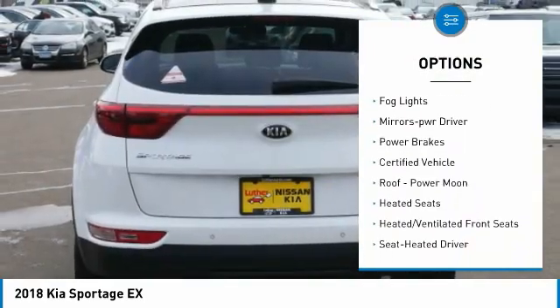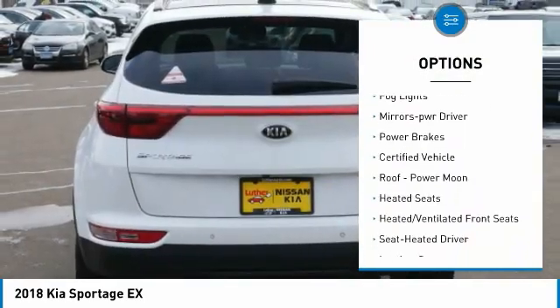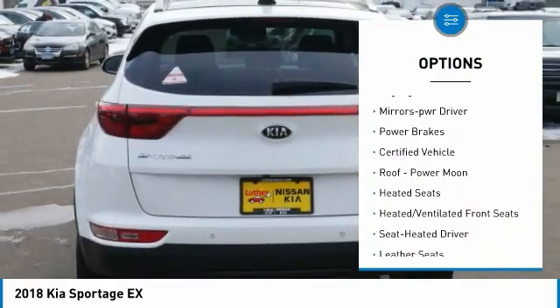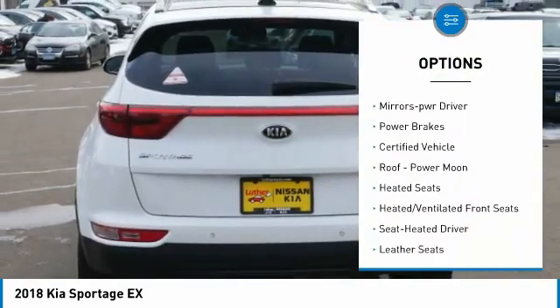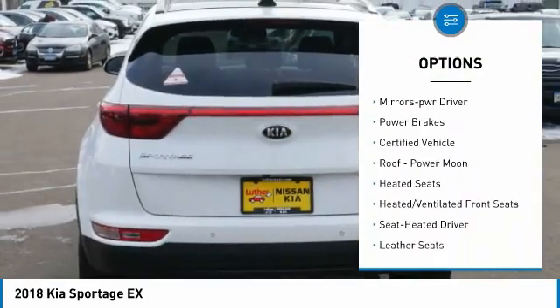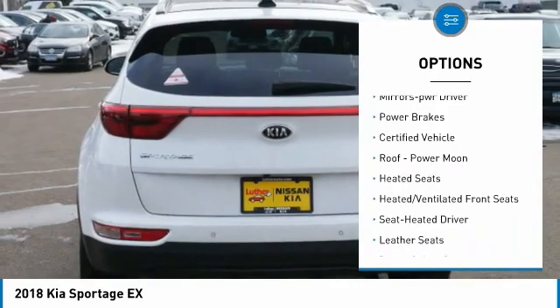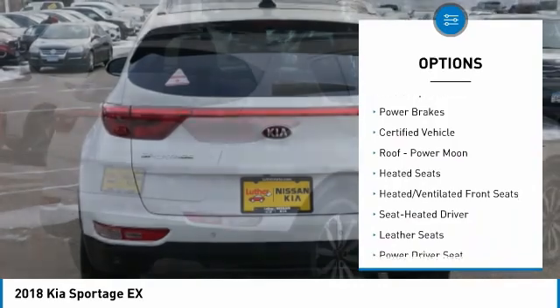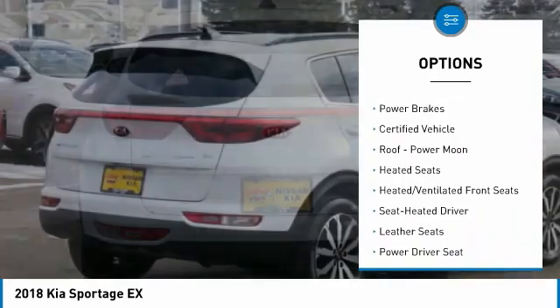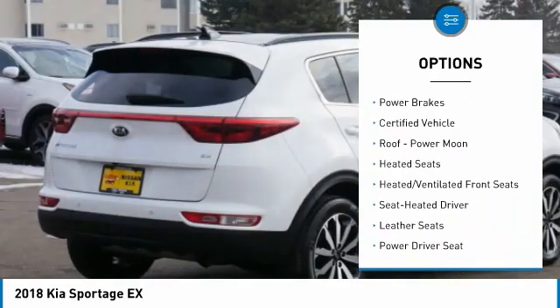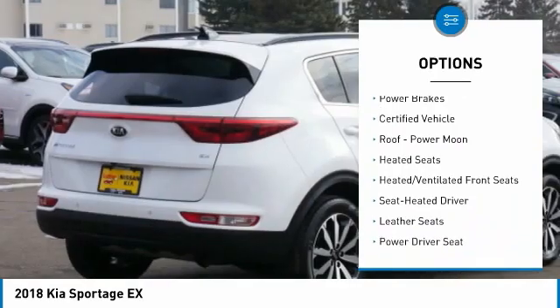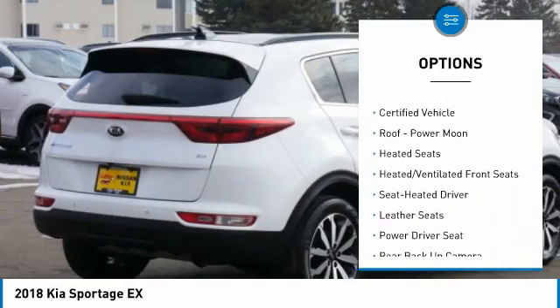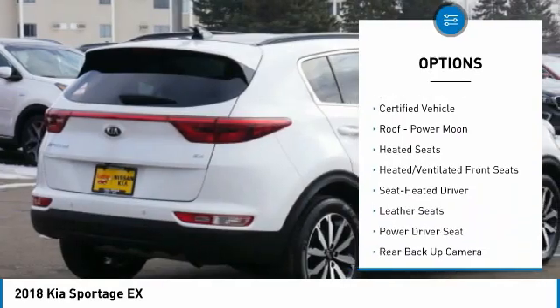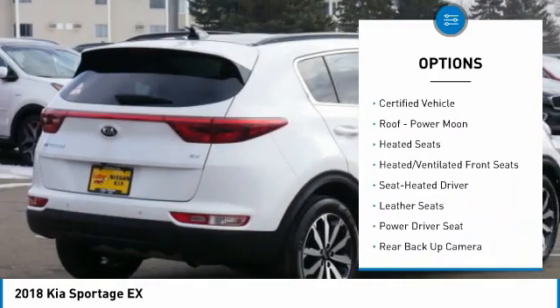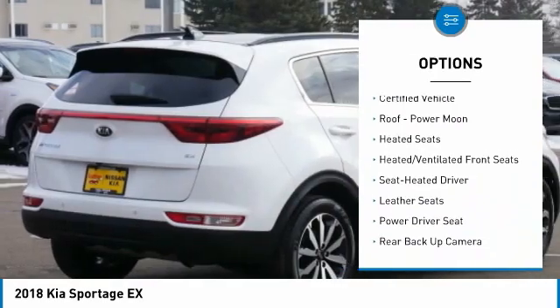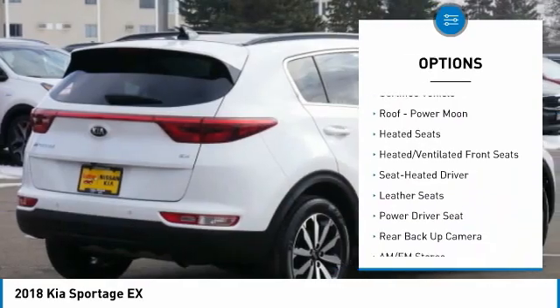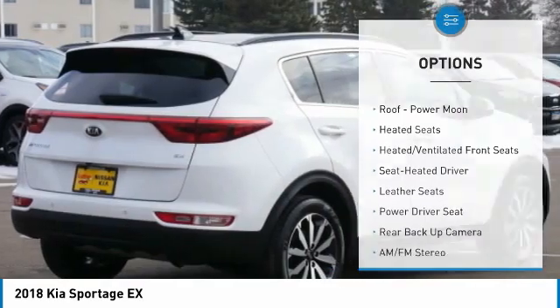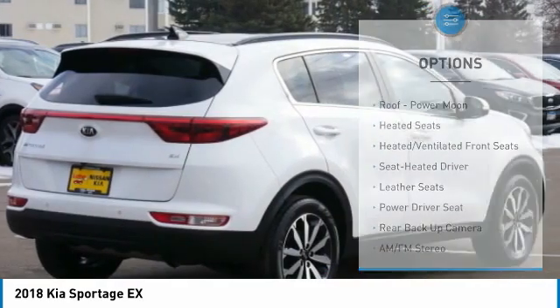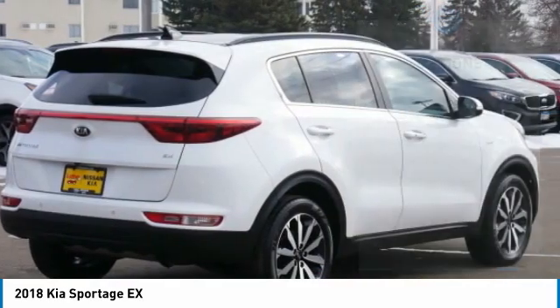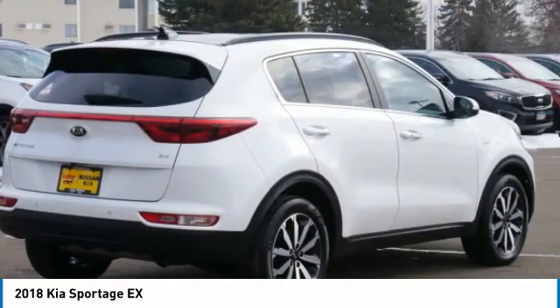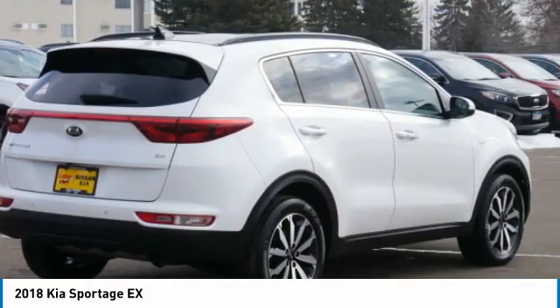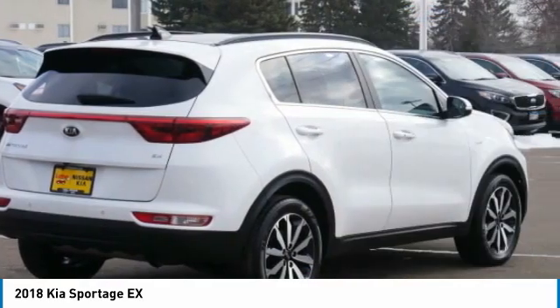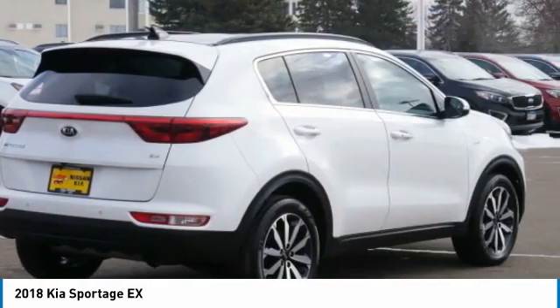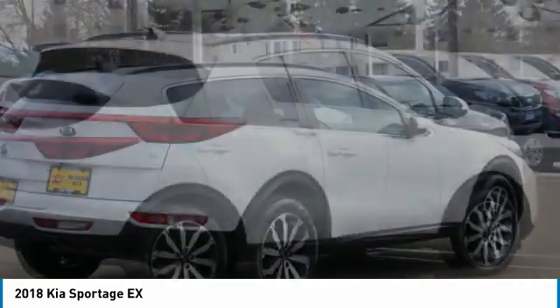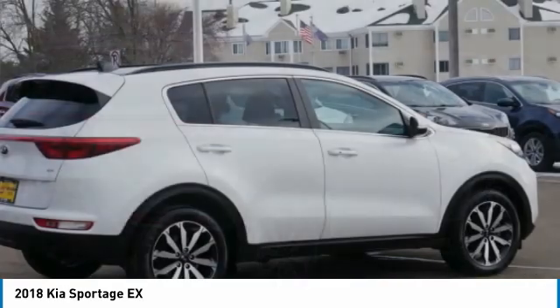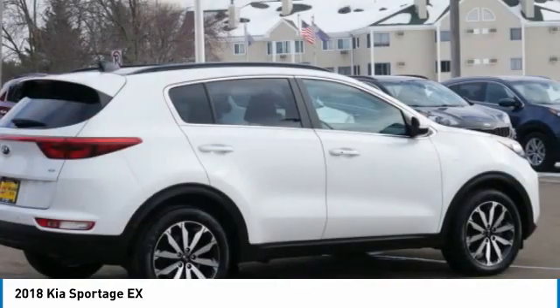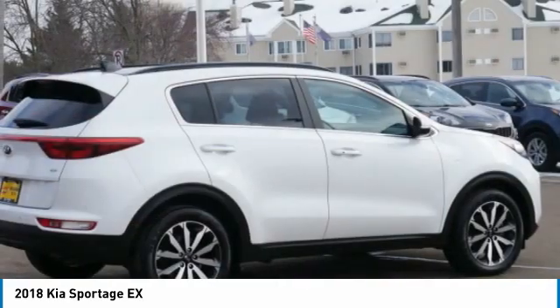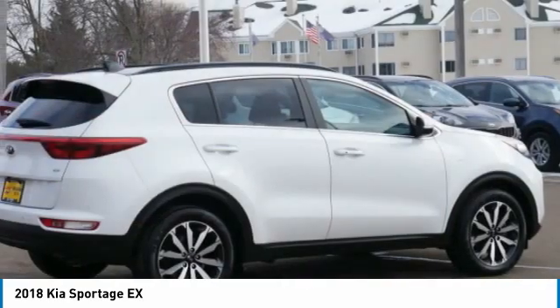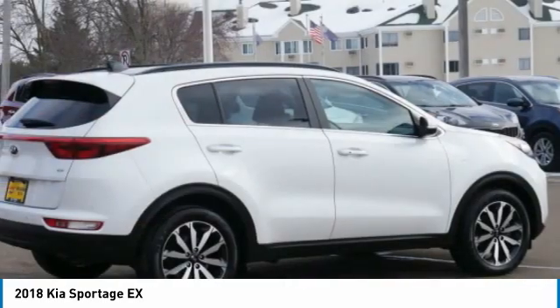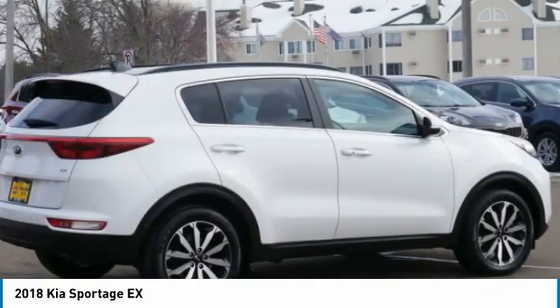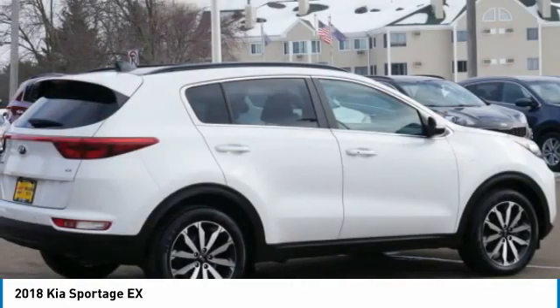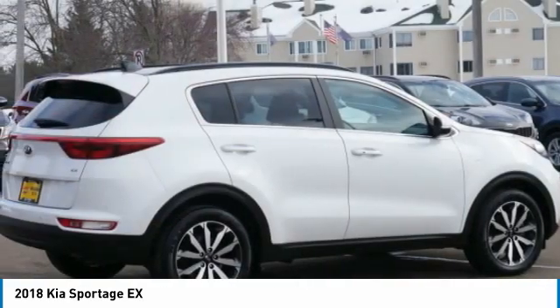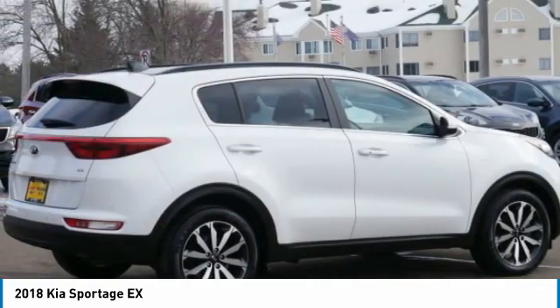Daytime running lights, remote keyless entry, fog lights, mirror memory, power brakes.